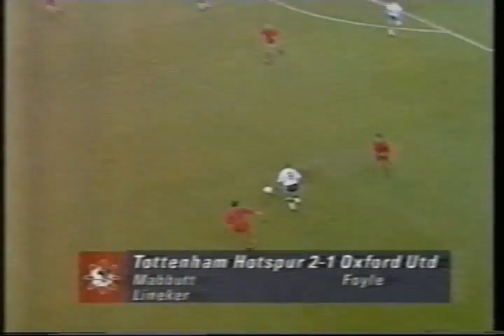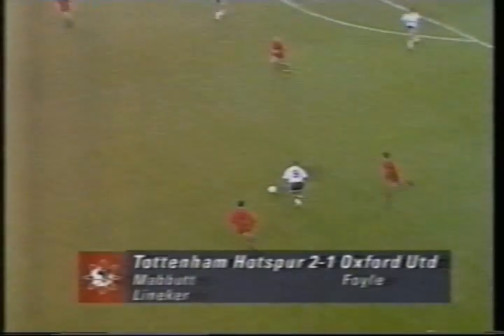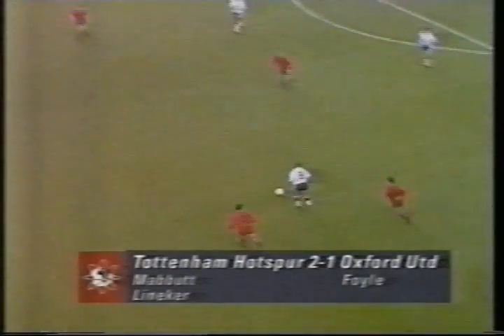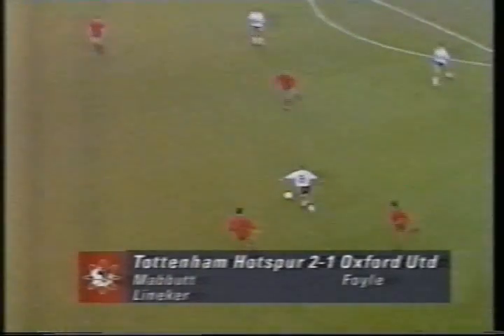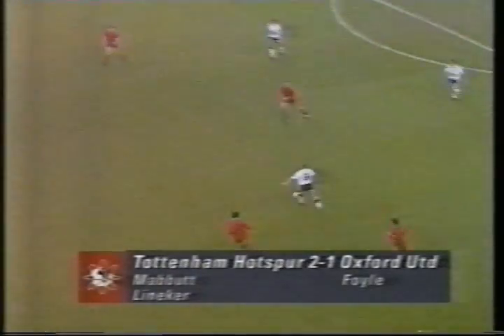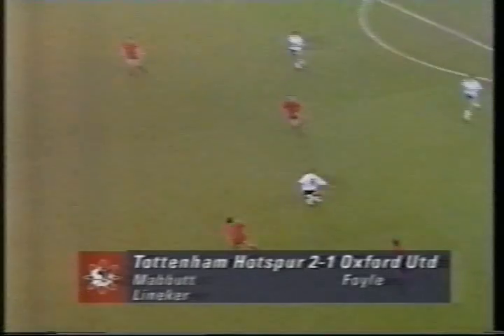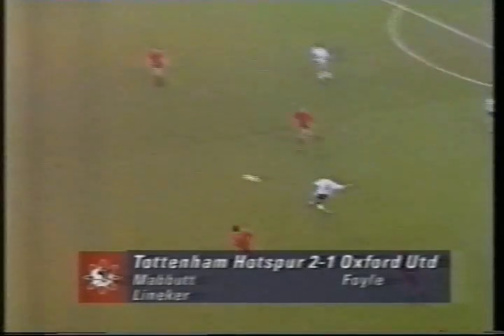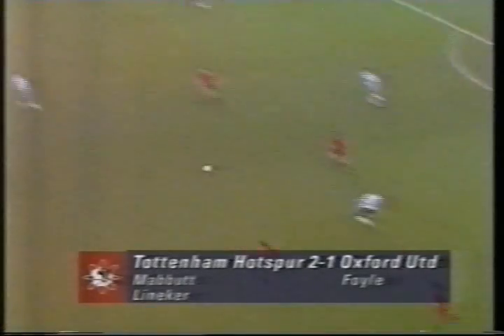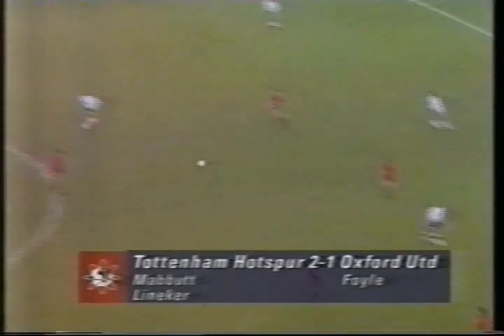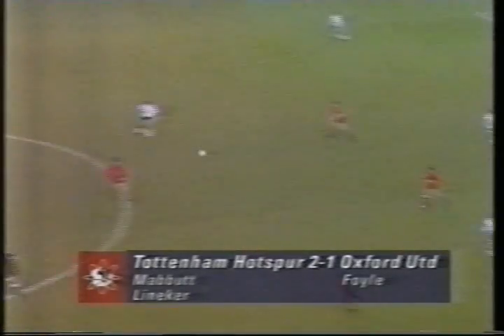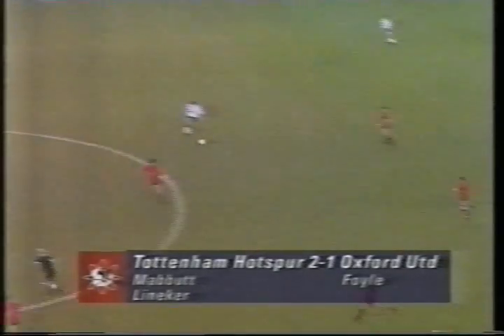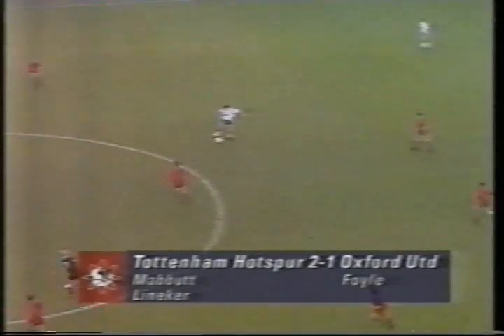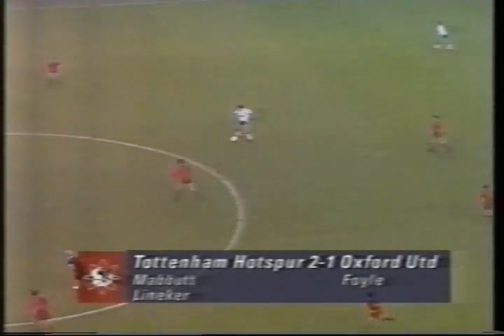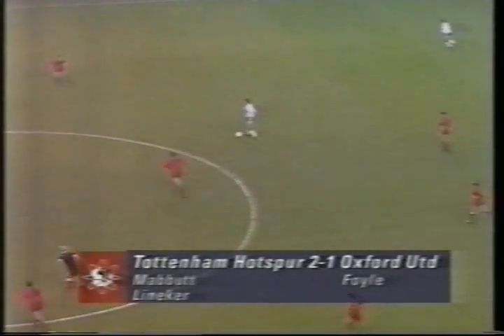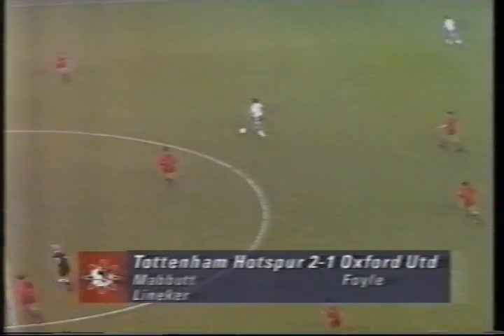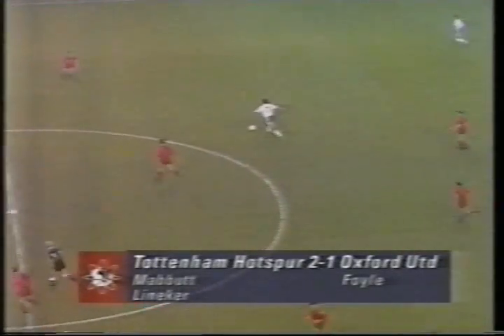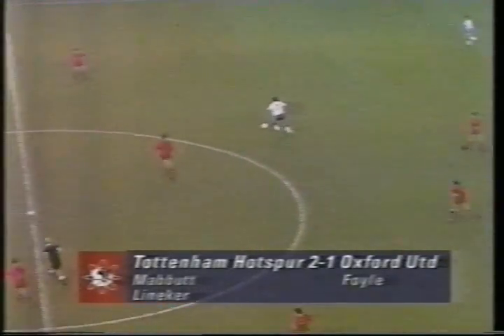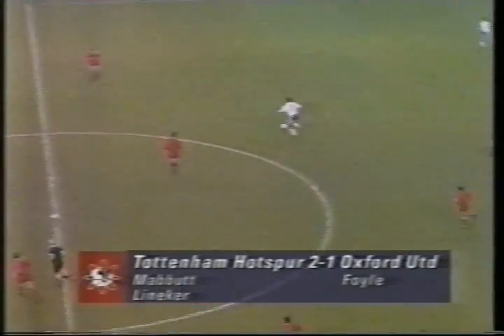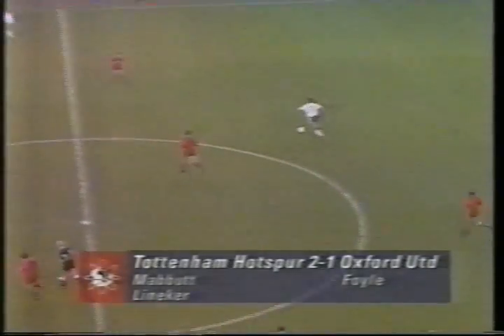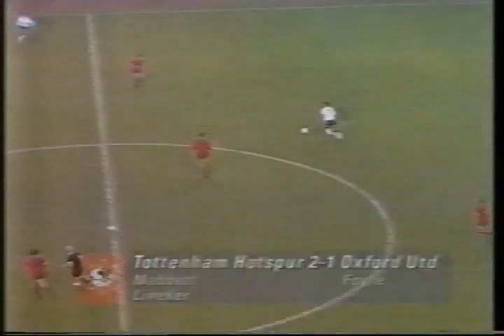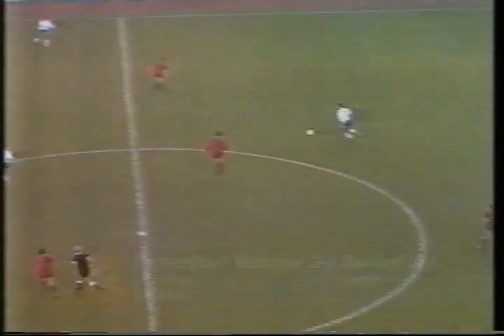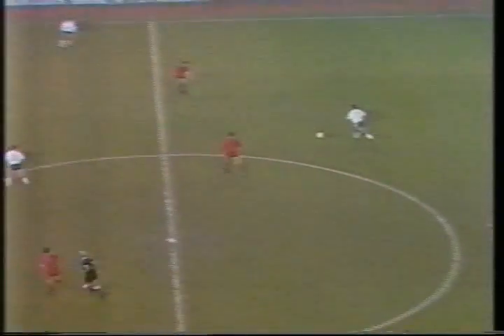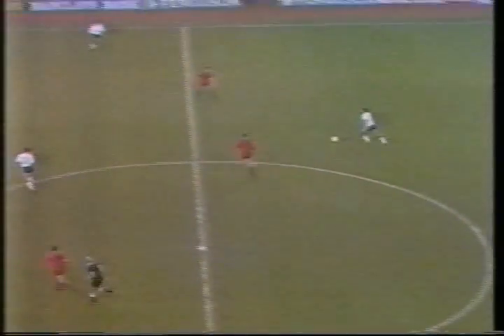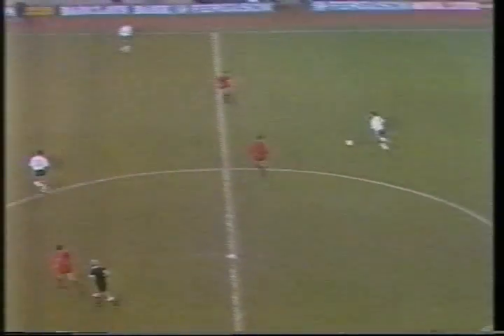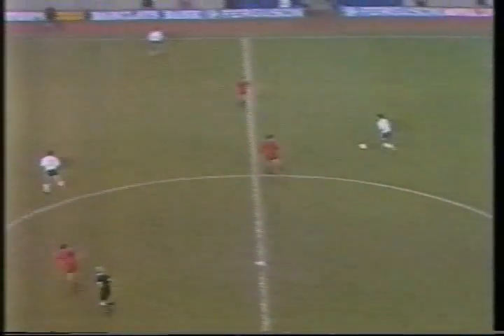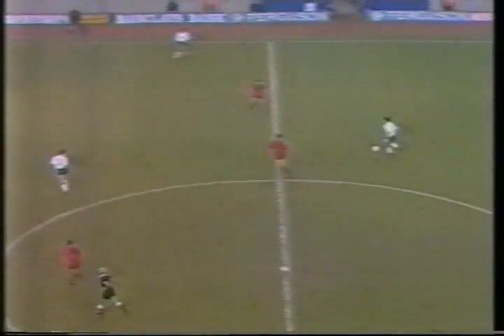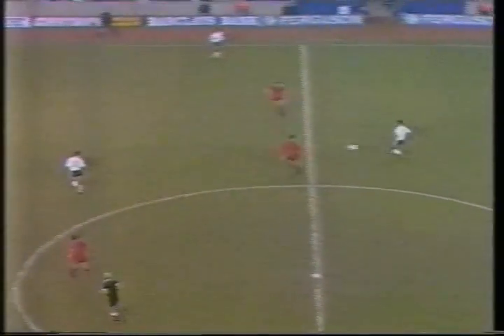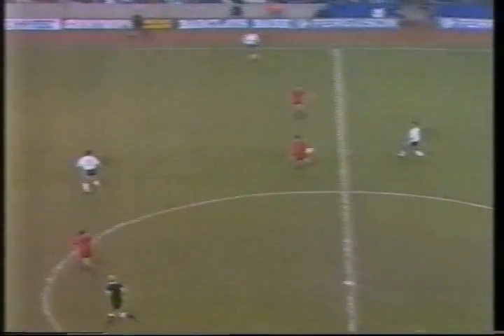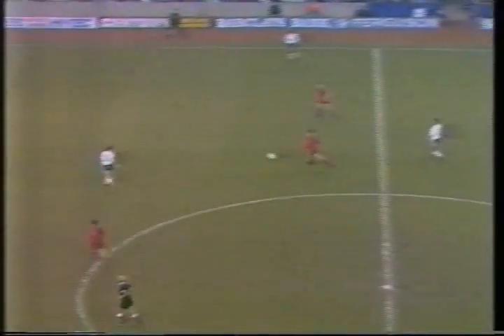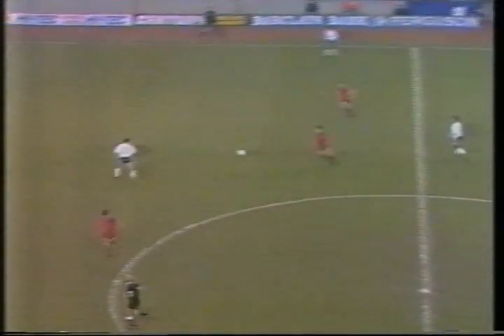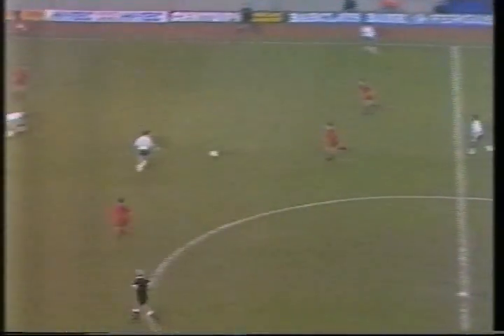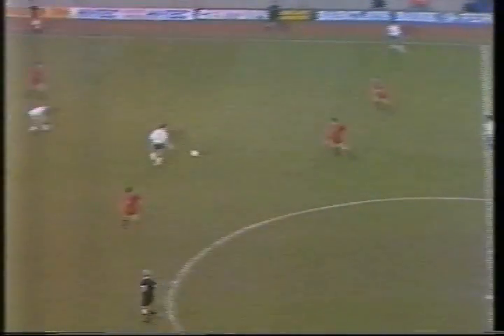Some people might say that Torsbeck couldn't have brought Foyle down in that situation because he would have been sent off.